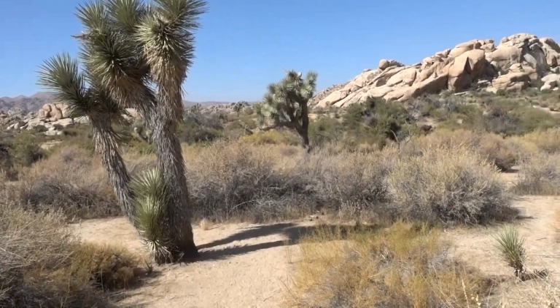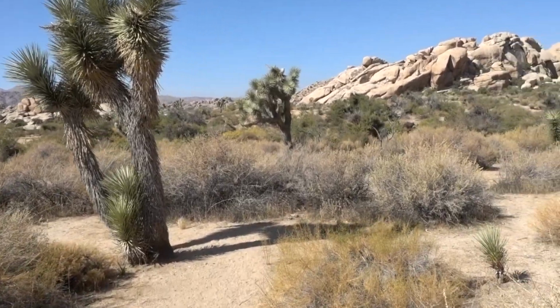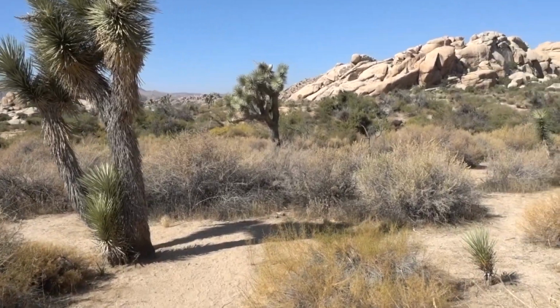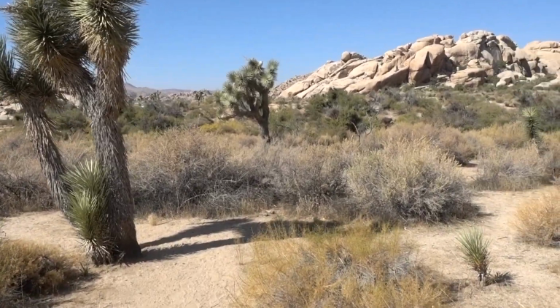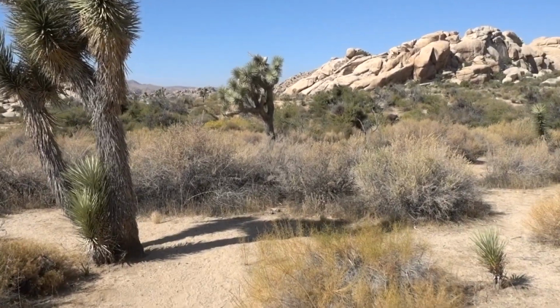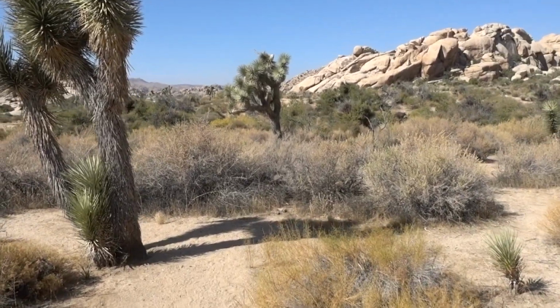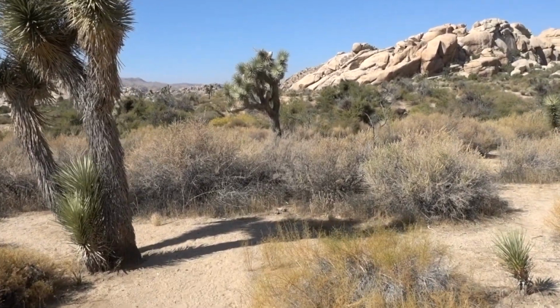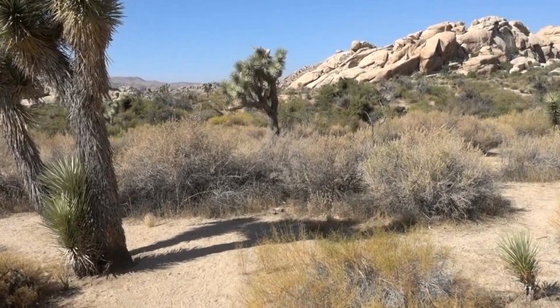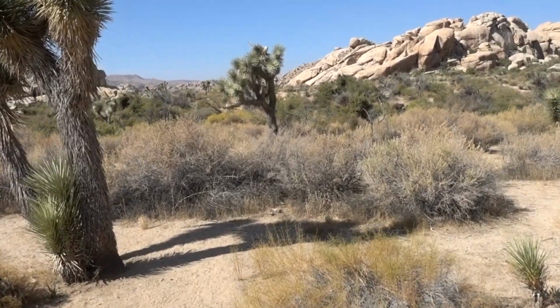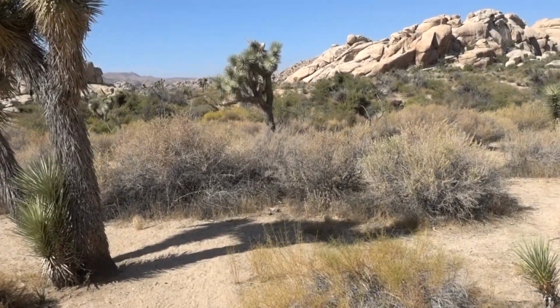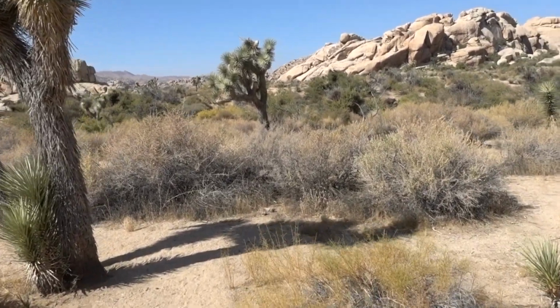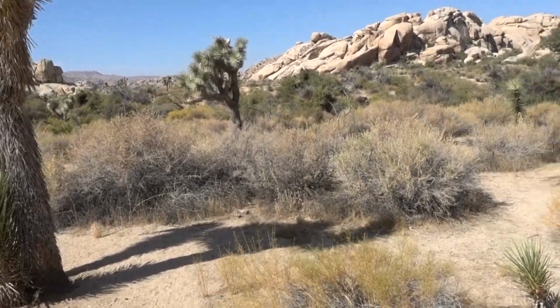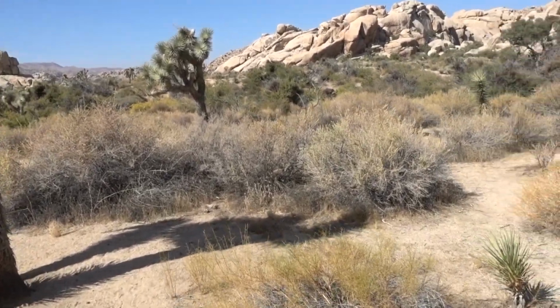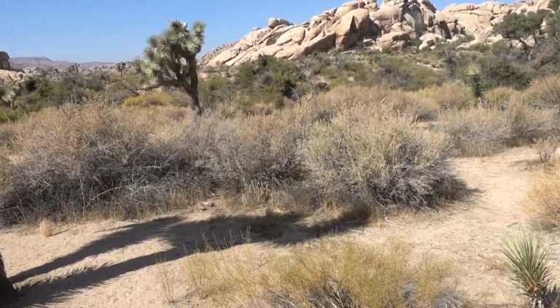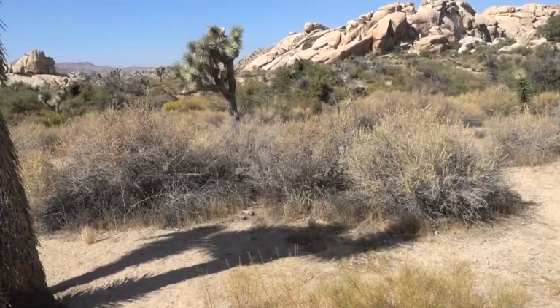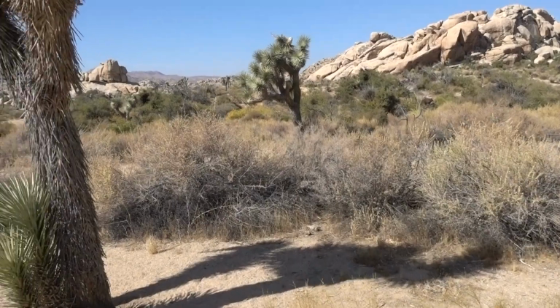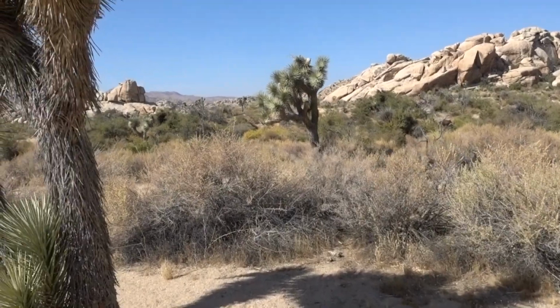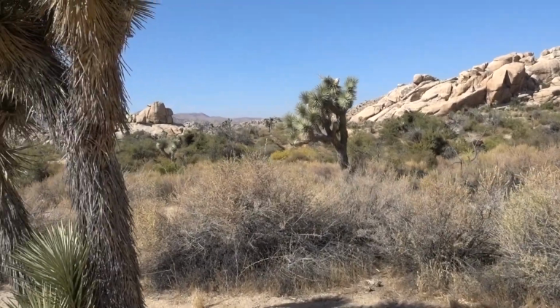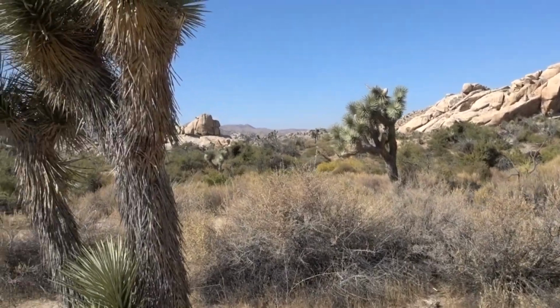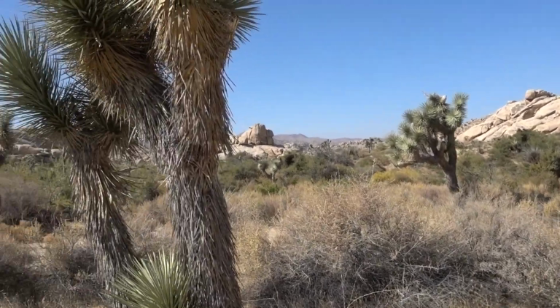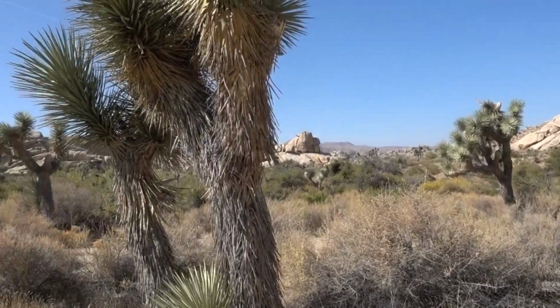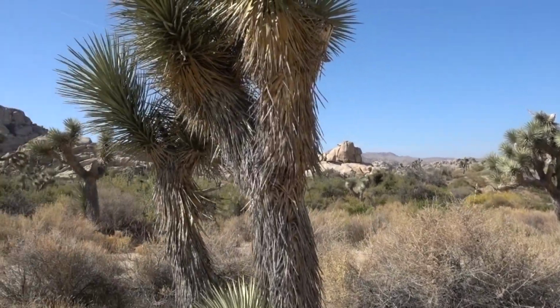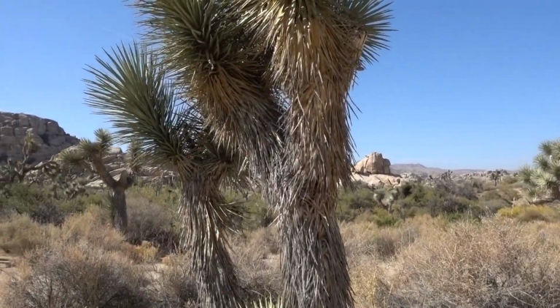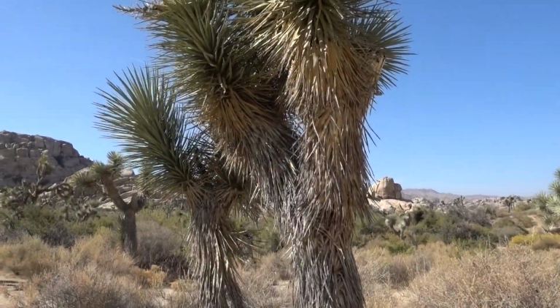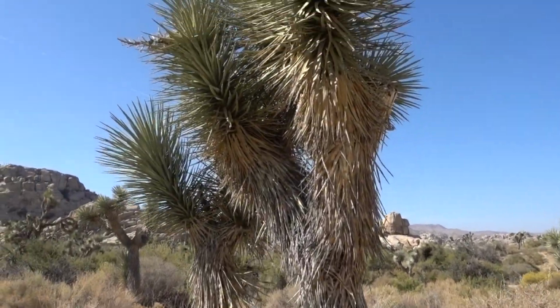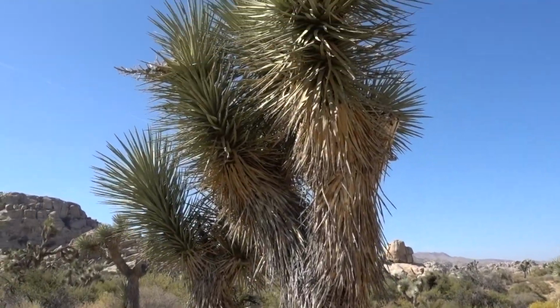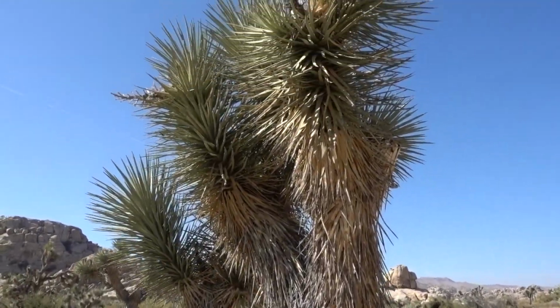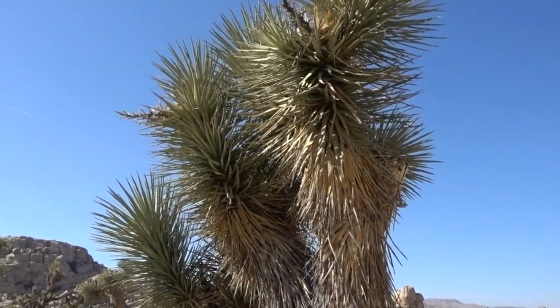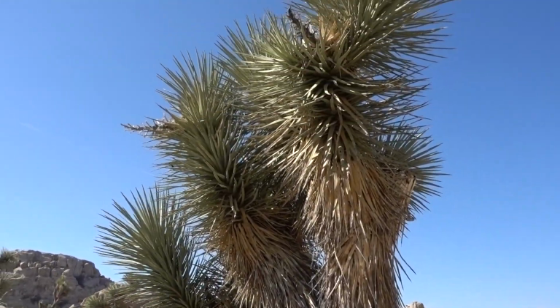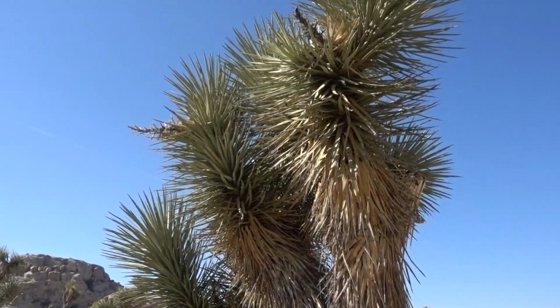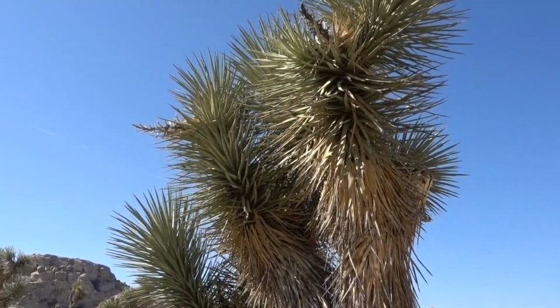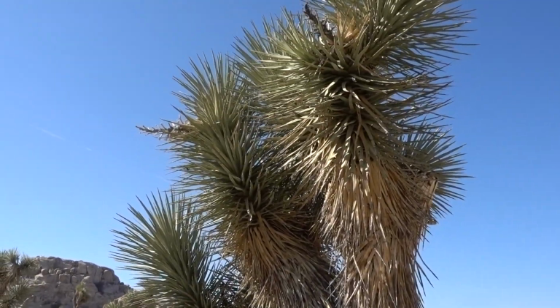A little chipmunk! Yeah, but we do have plenty of Joshua trees.